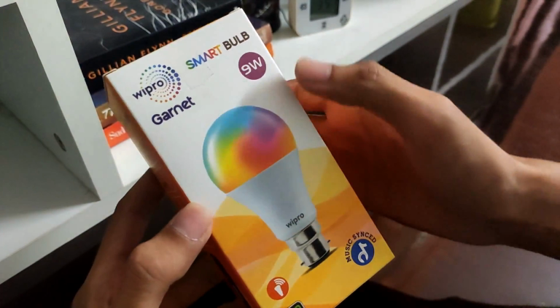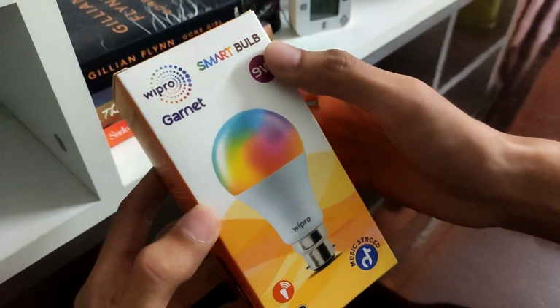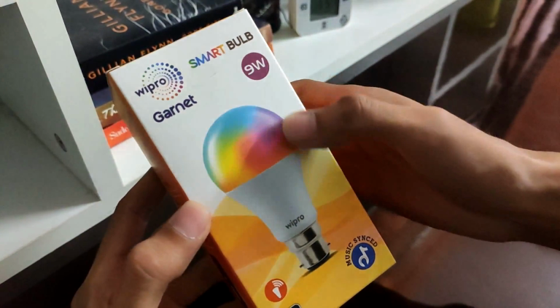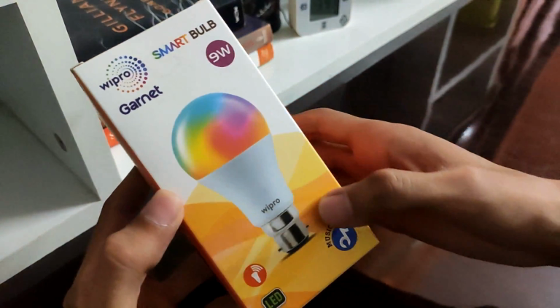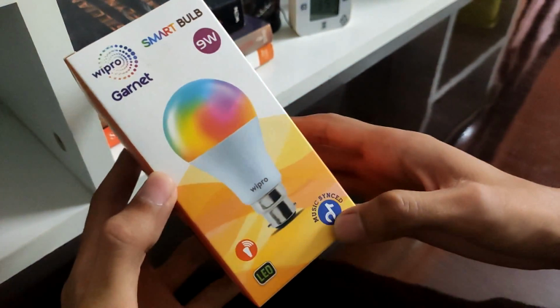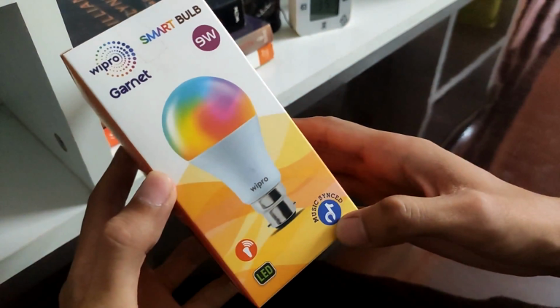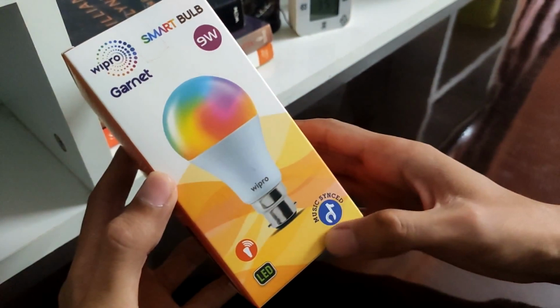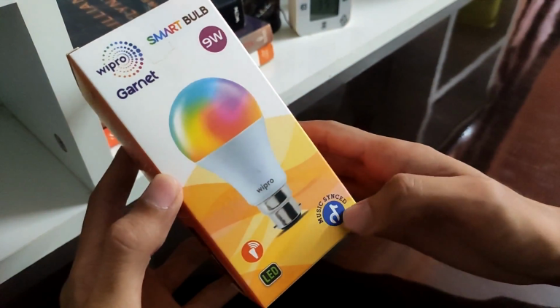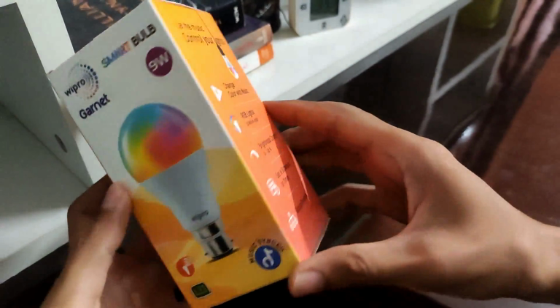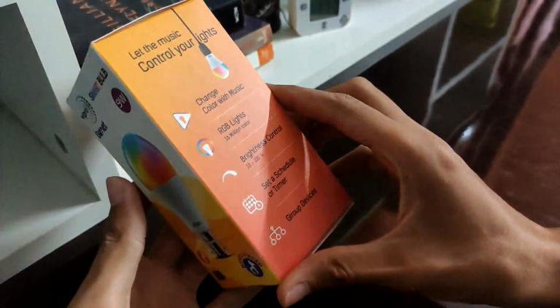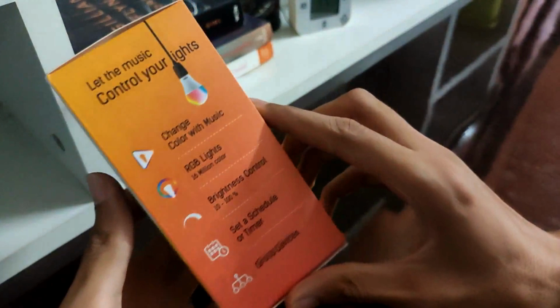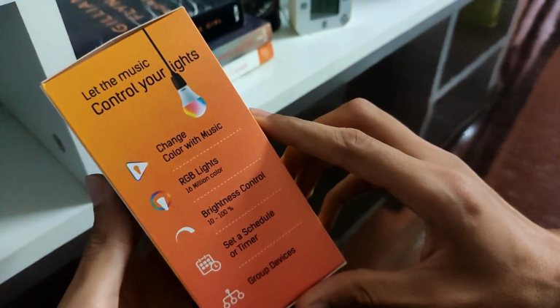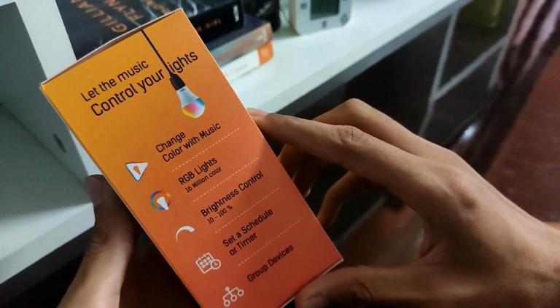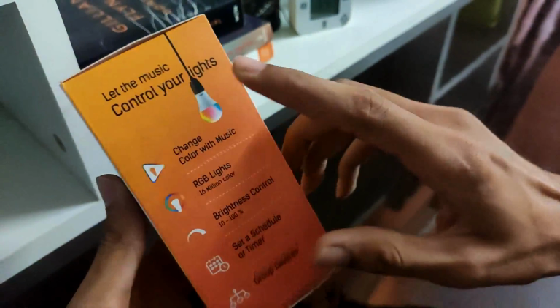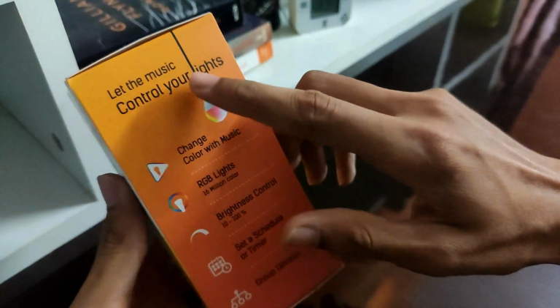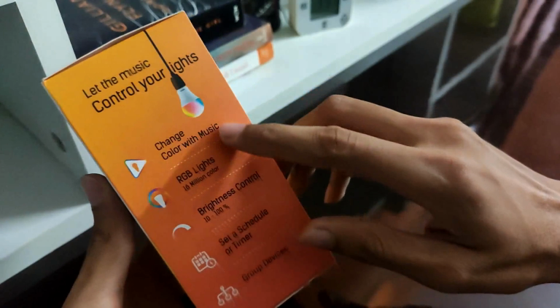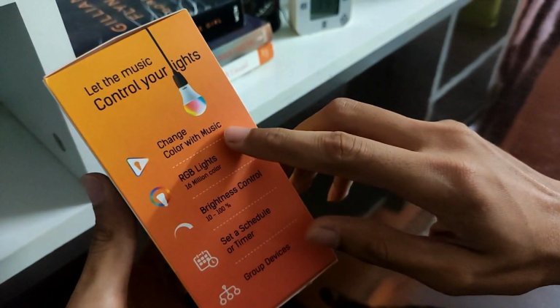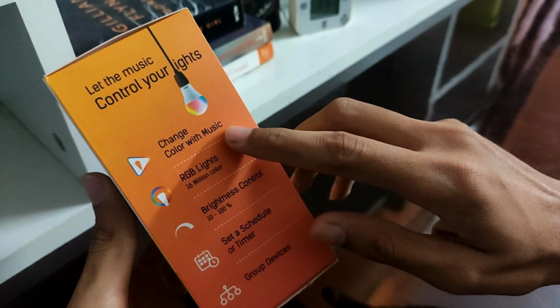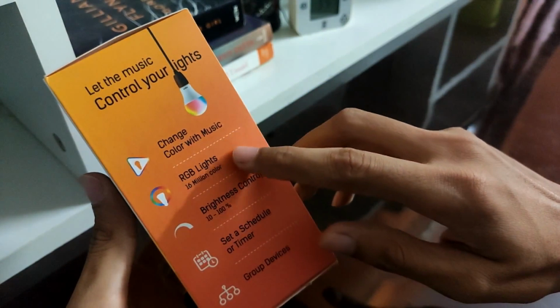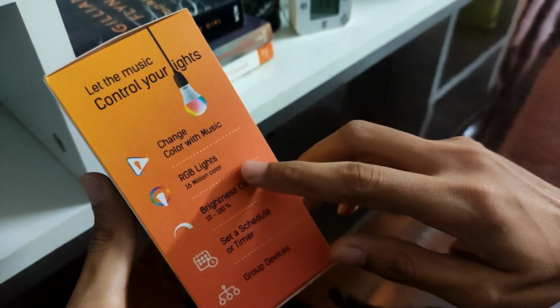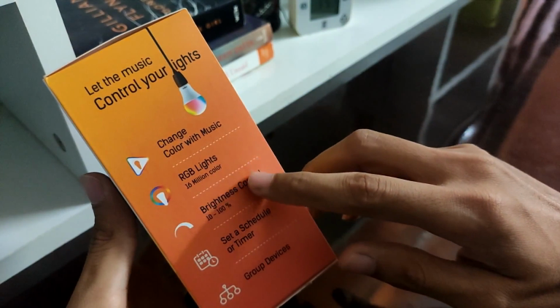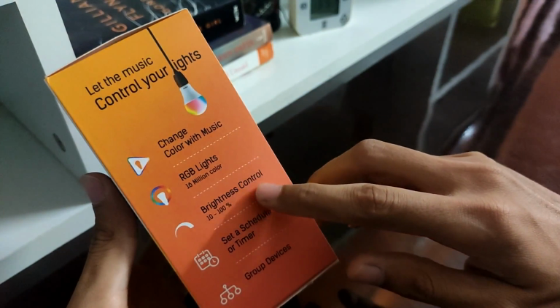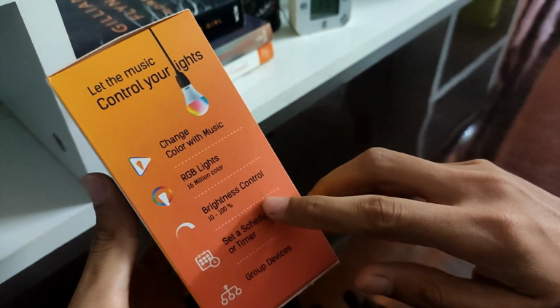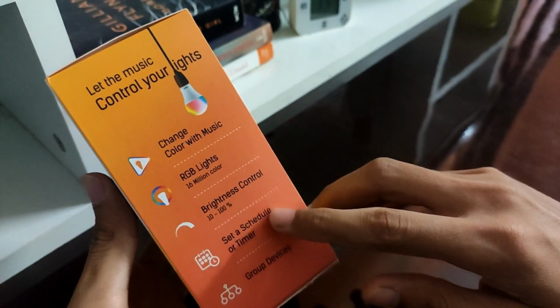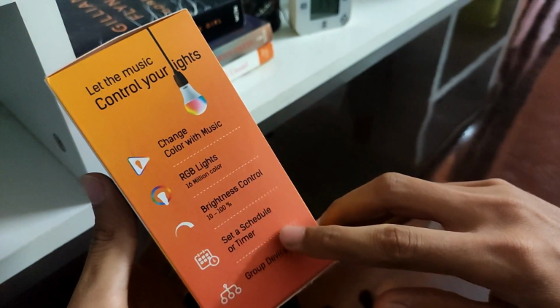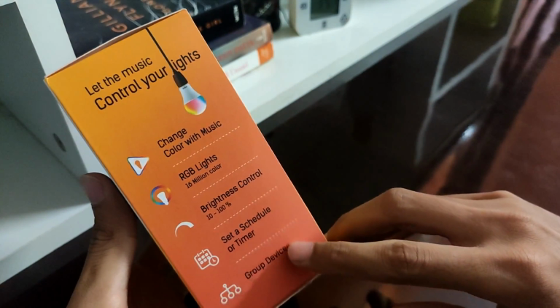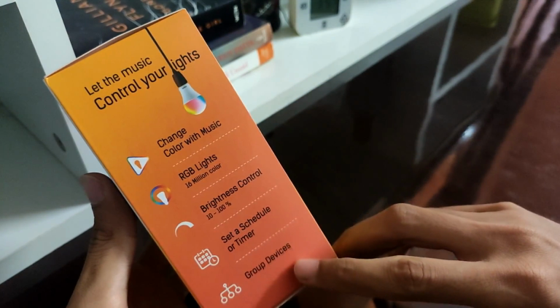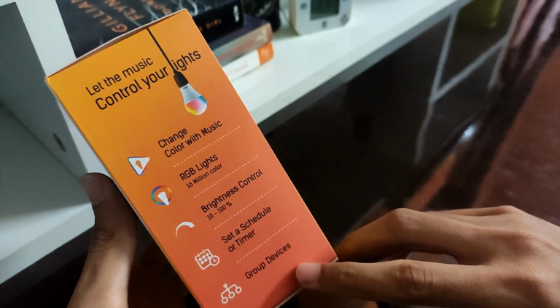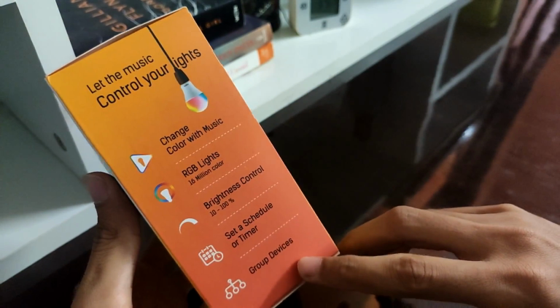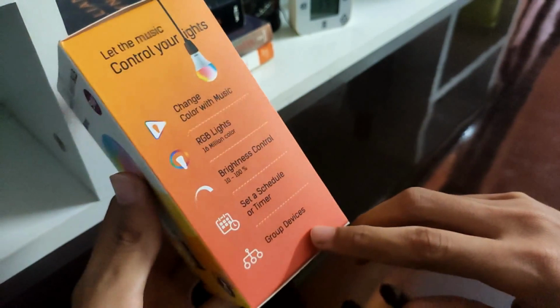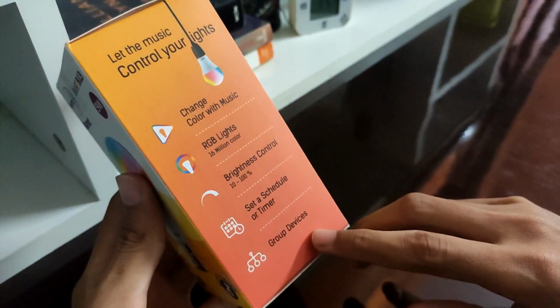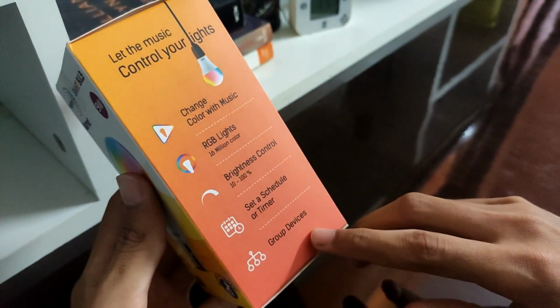We have some features quoted on the box itself like change color with music, RGB lights, brightness control, scheduling and timer and grouping the devices.